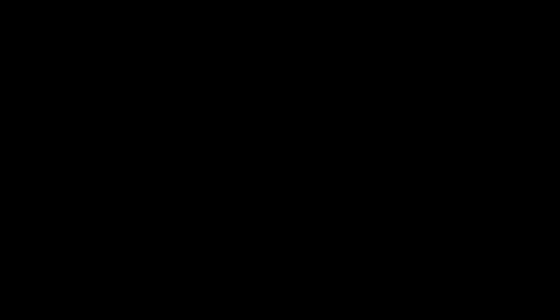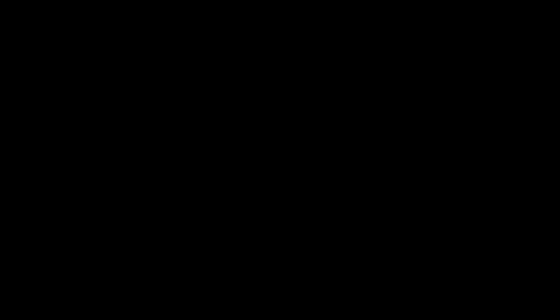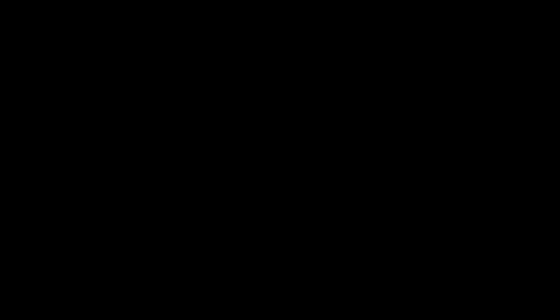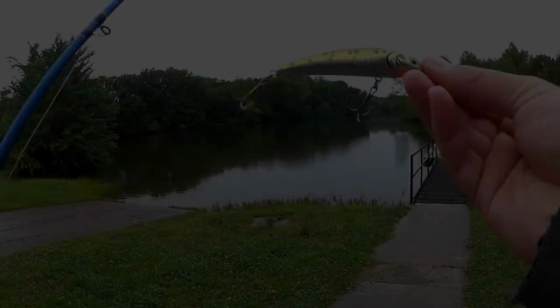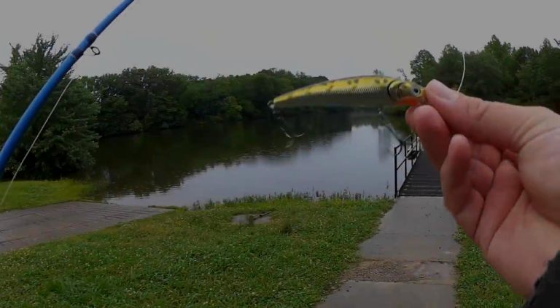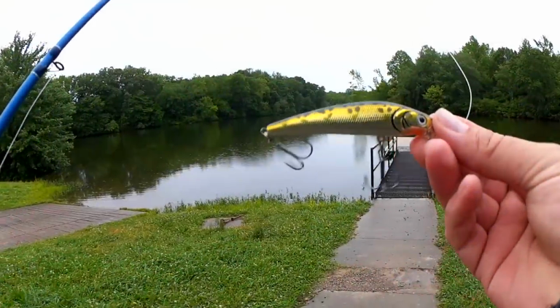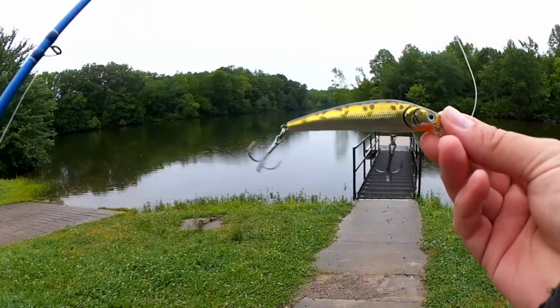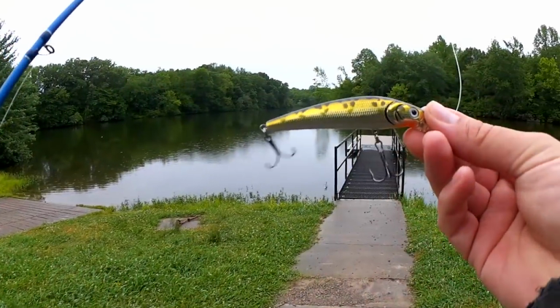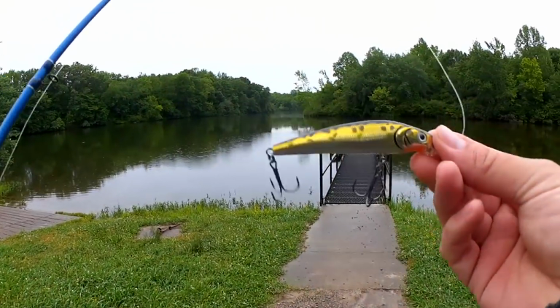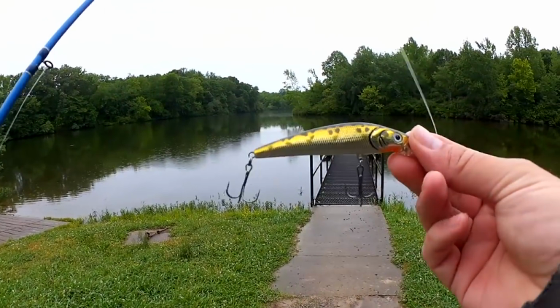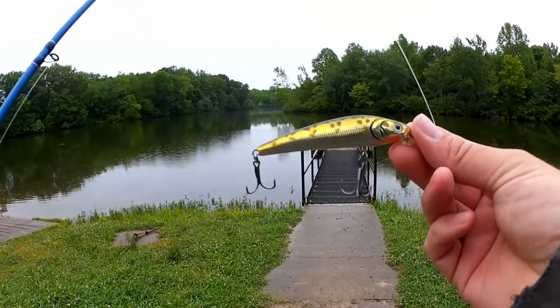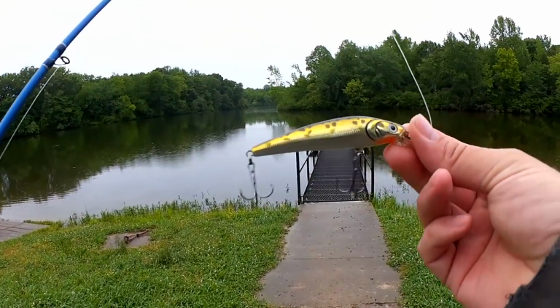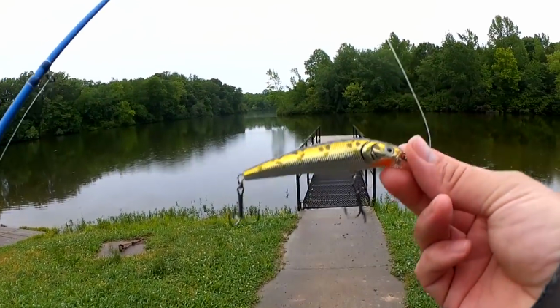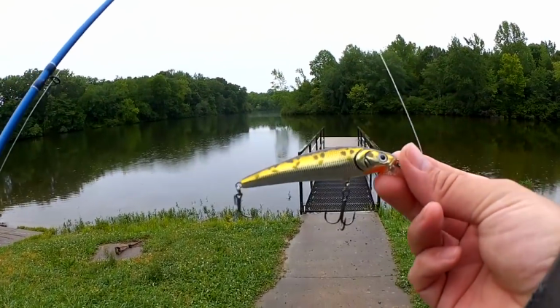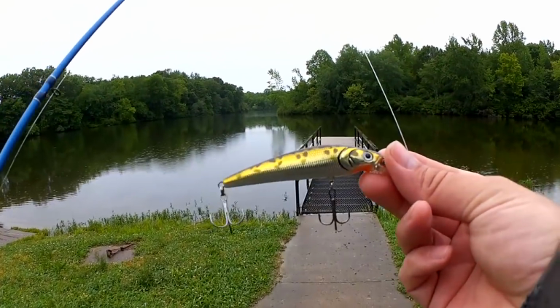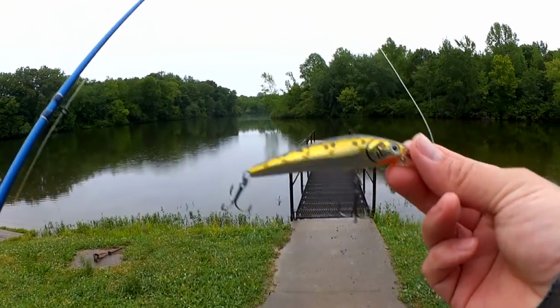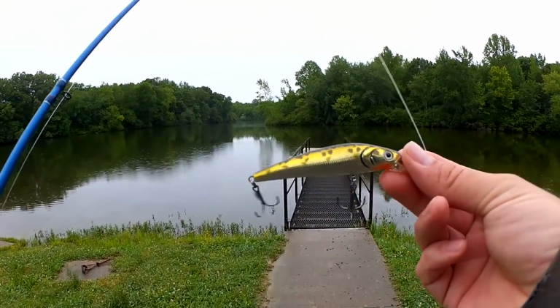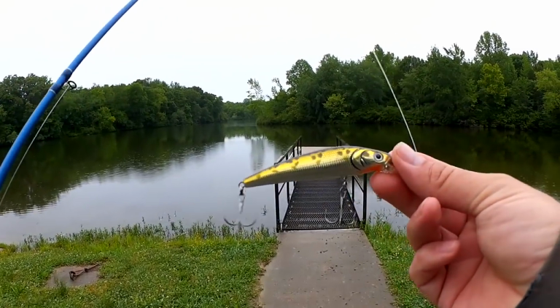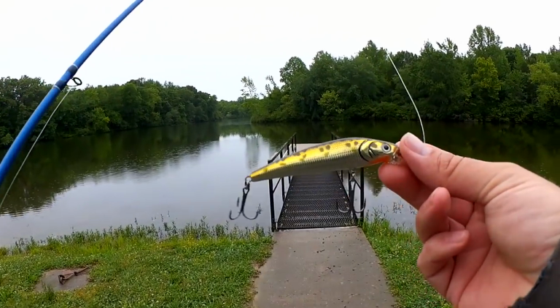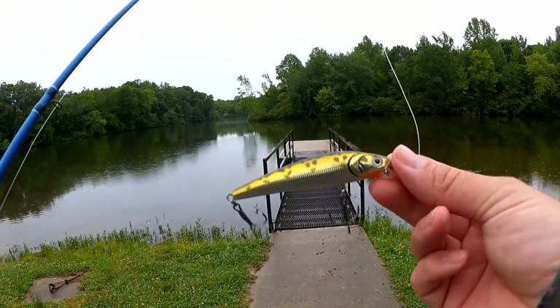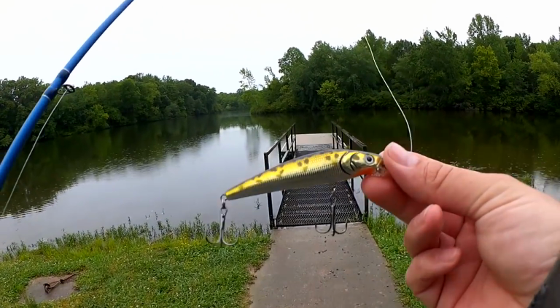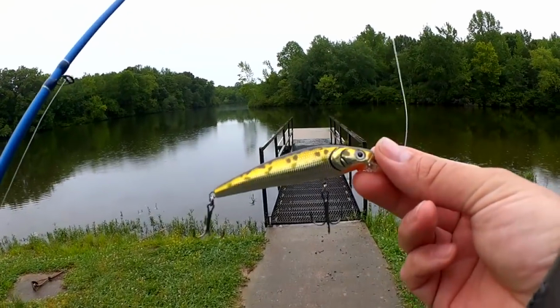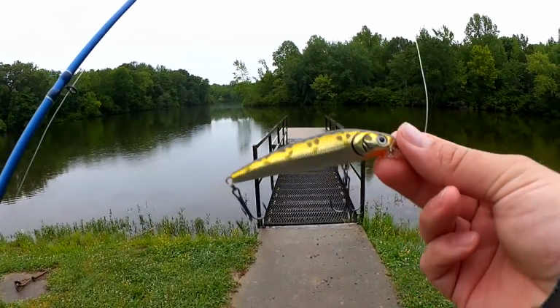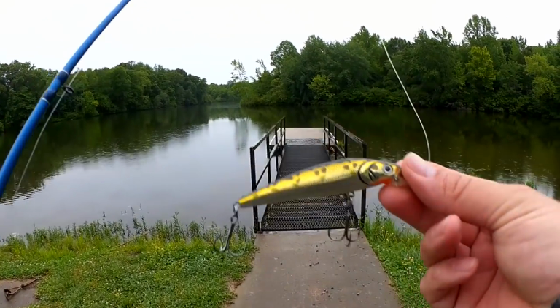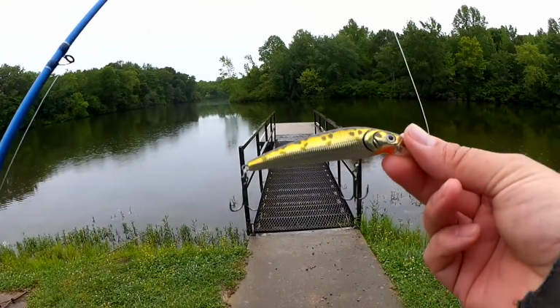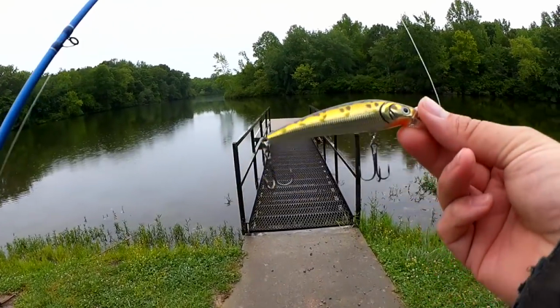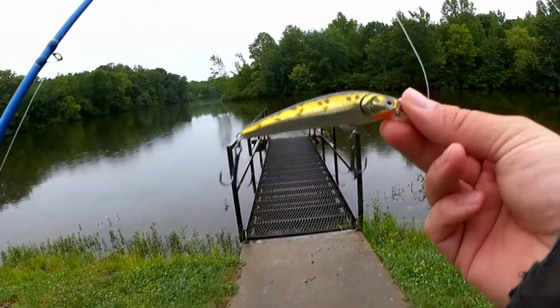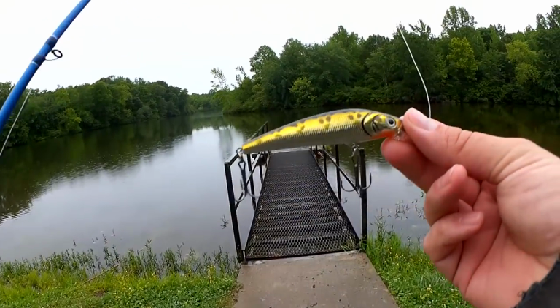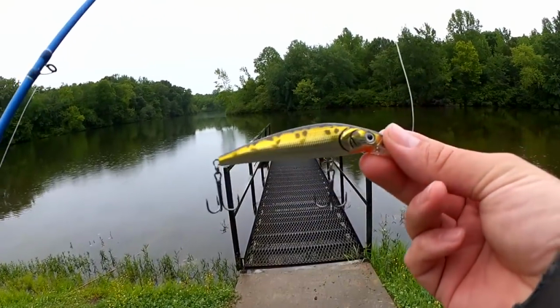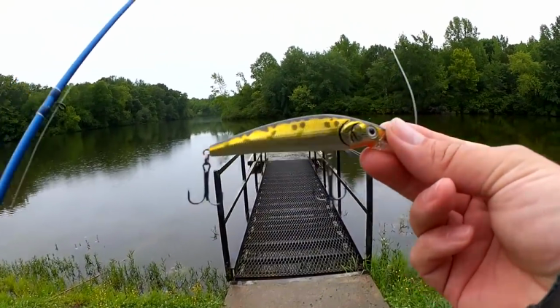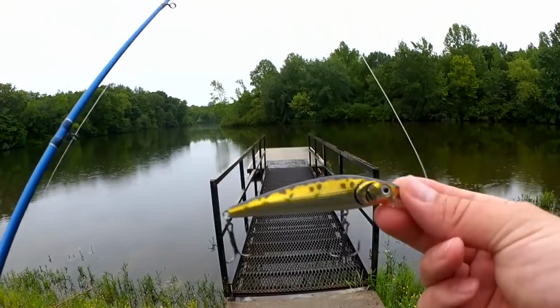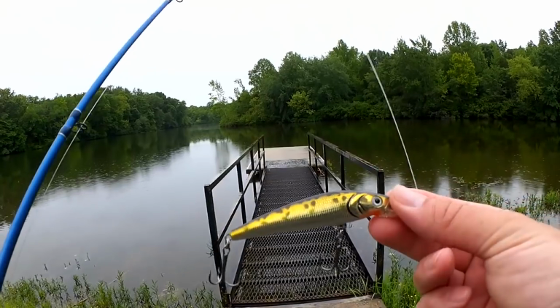So here's what I'm fishing with this morning. This is a Lunkerhunt Jerkbait in gold and black.